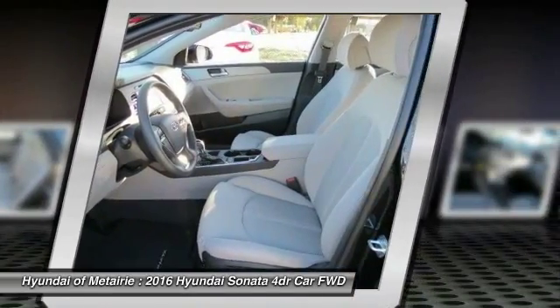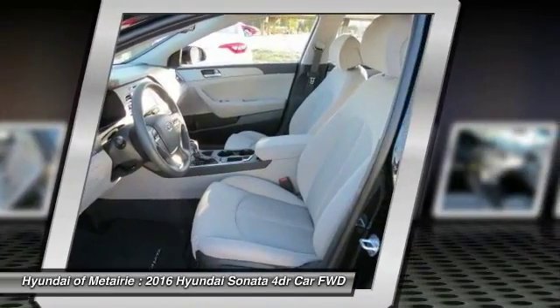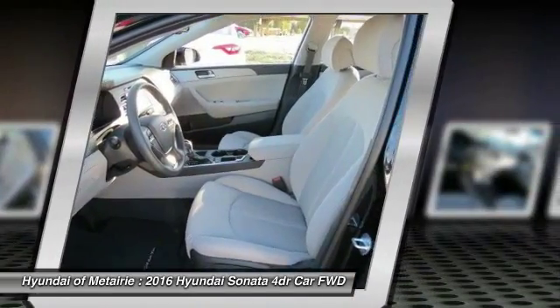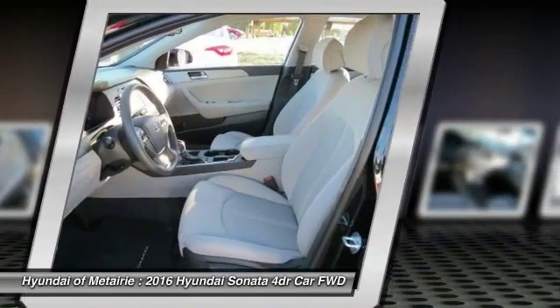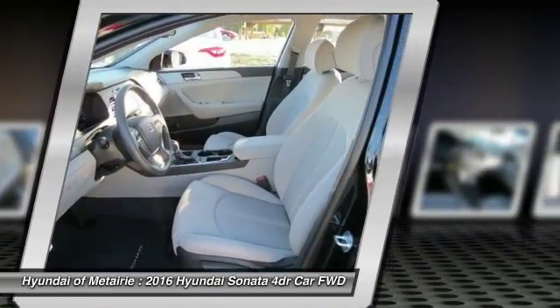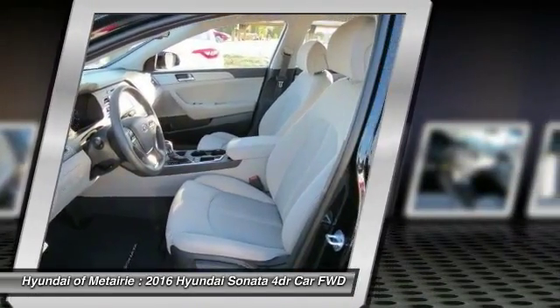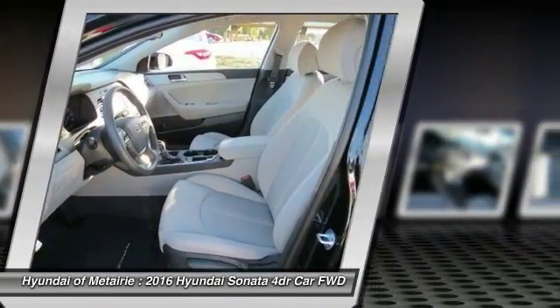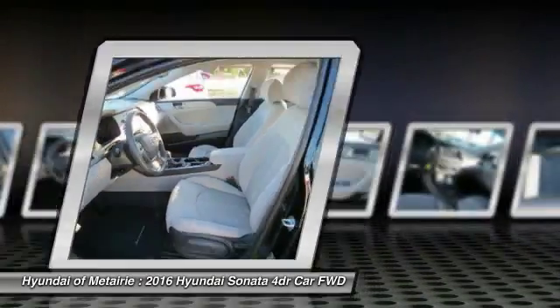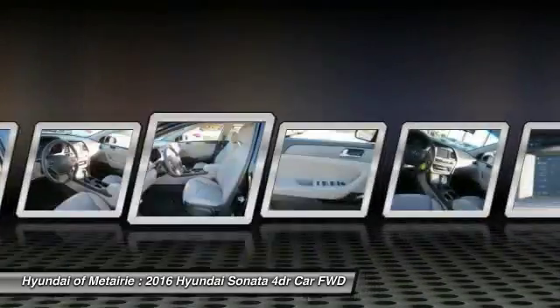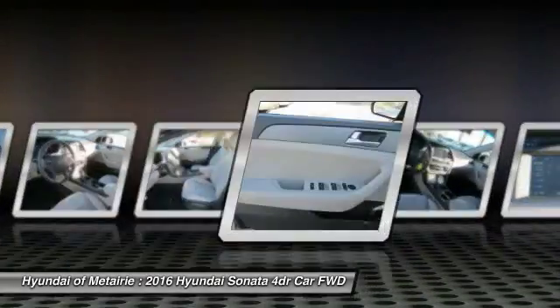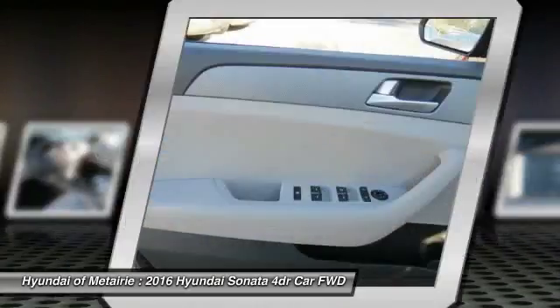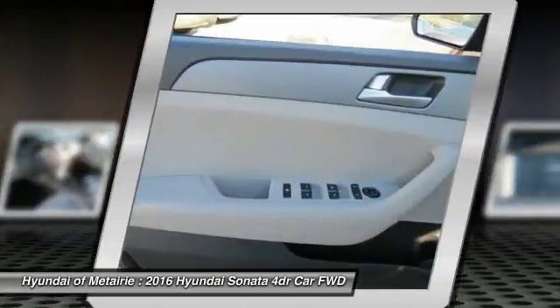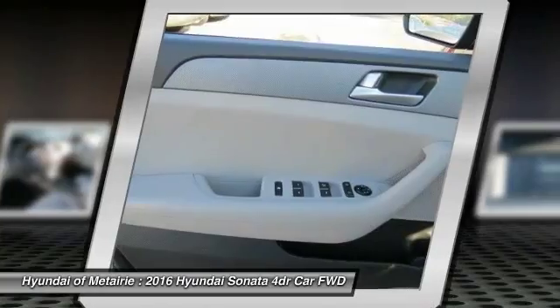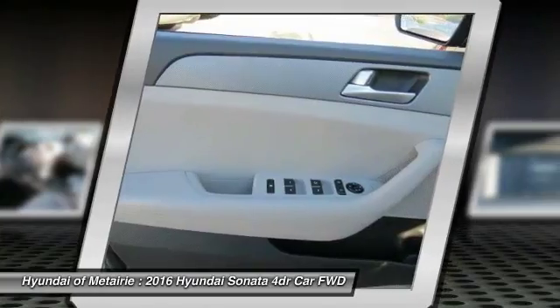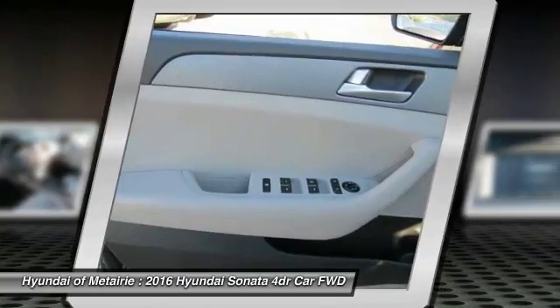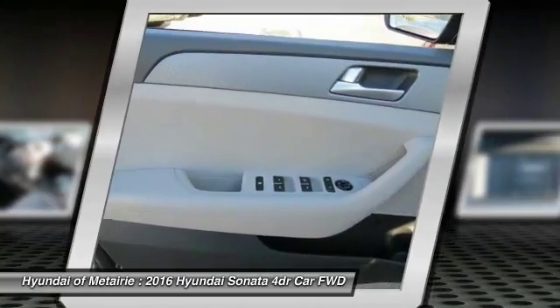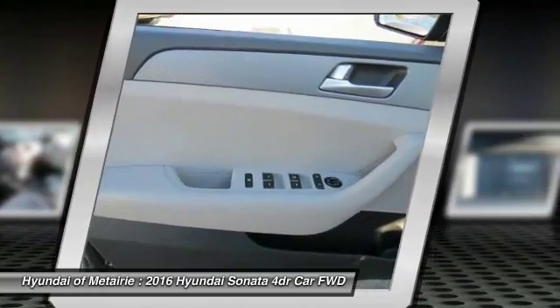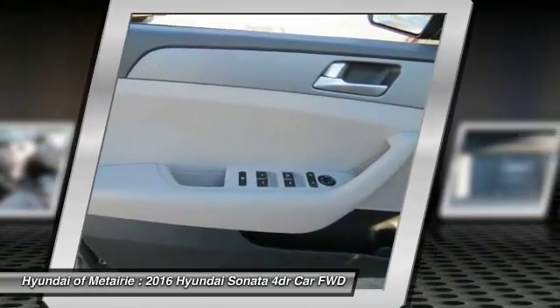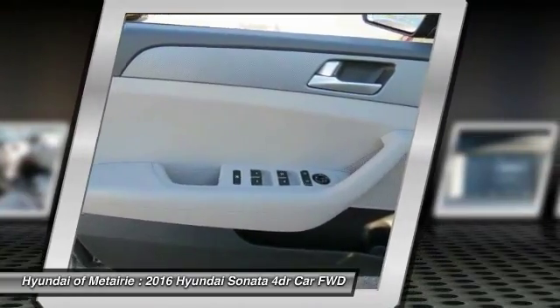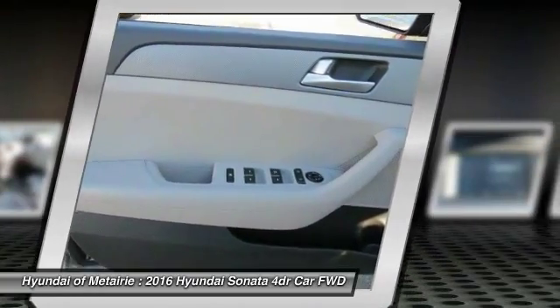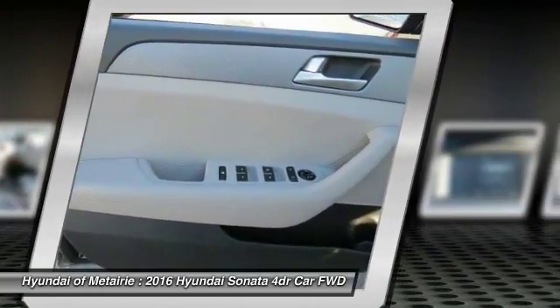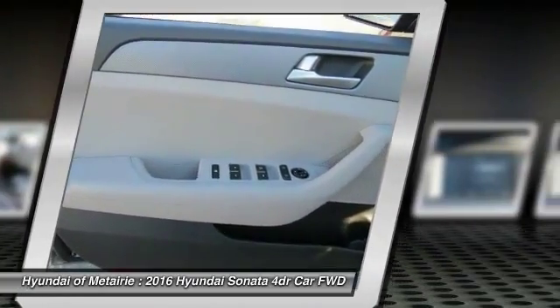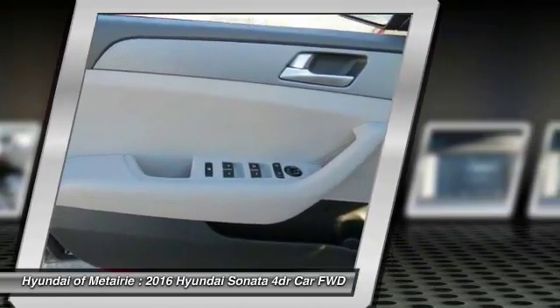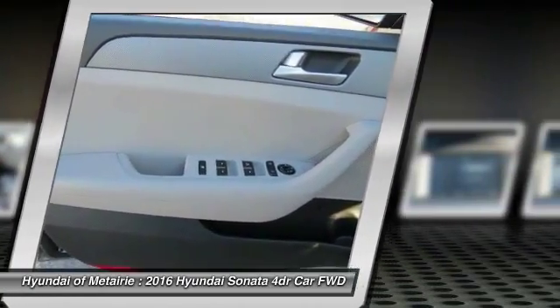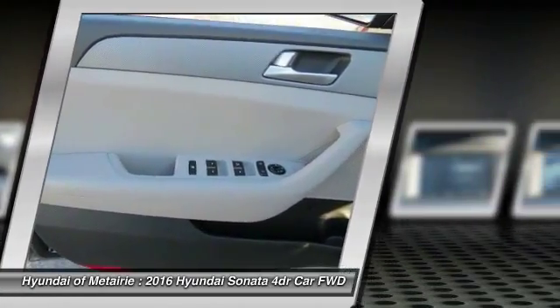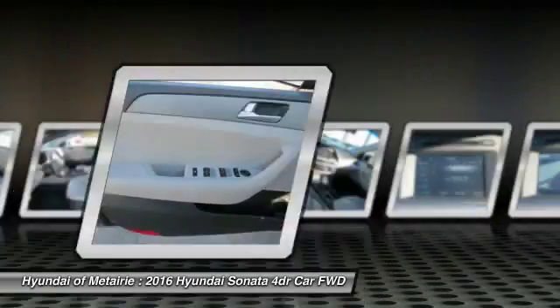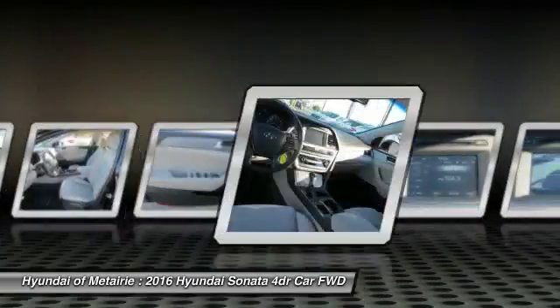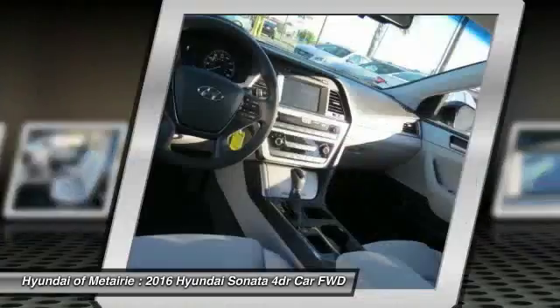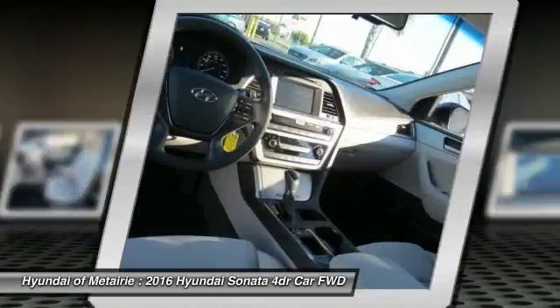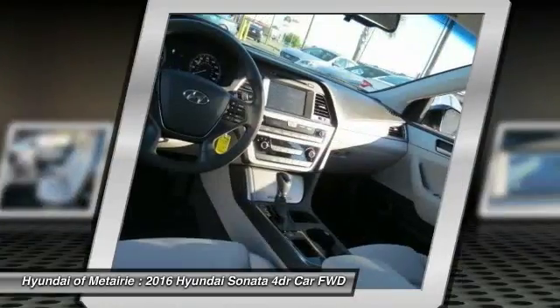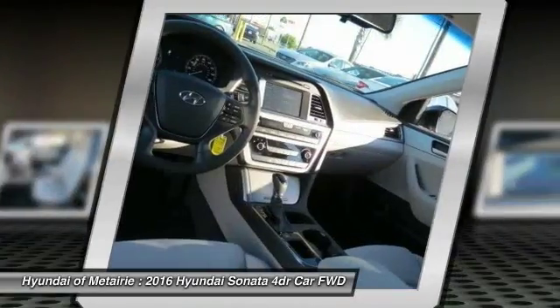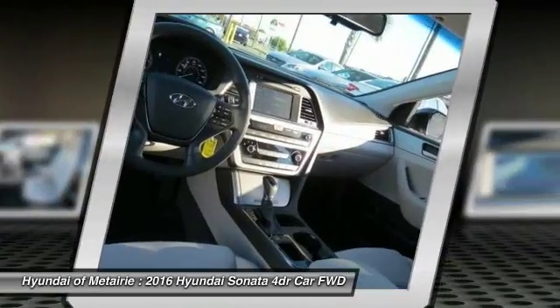Backup camera, Bluetooth, adjustable steering wheel, power steering, driver airbag.